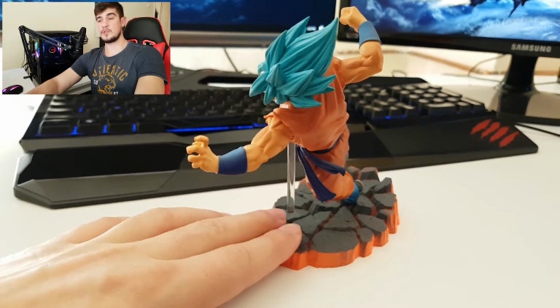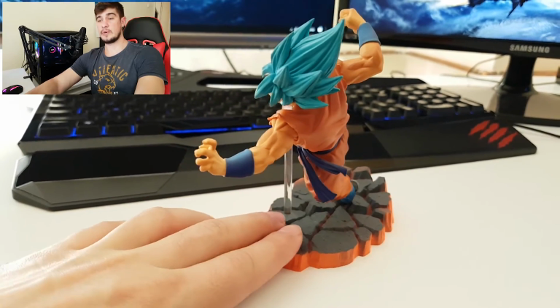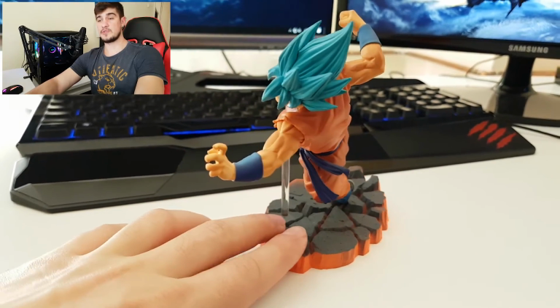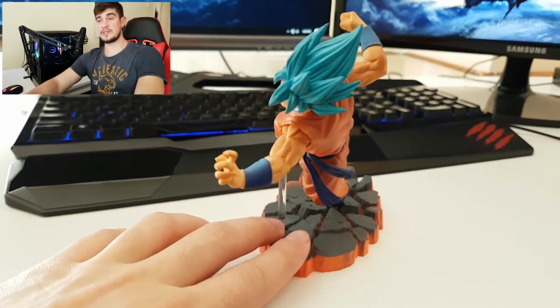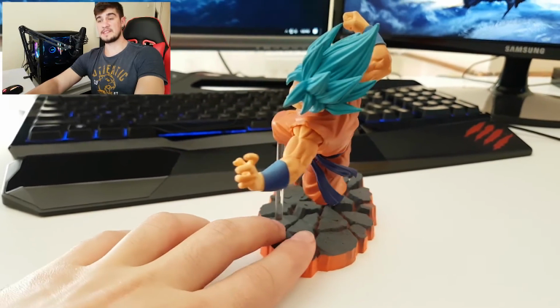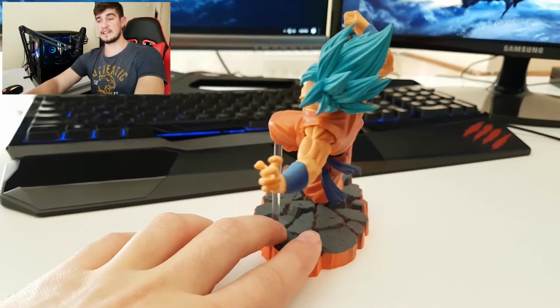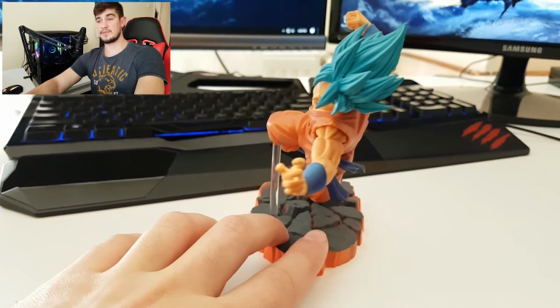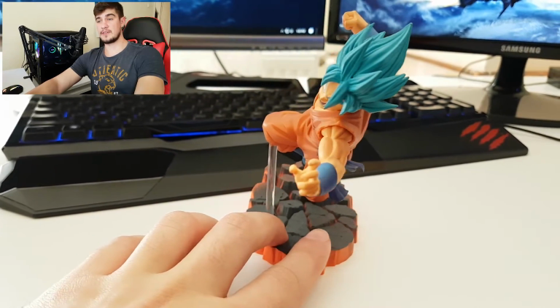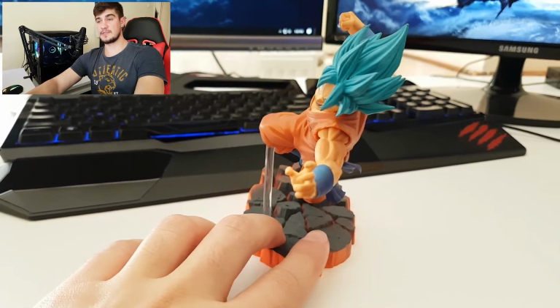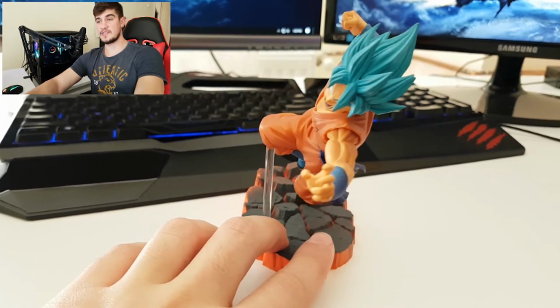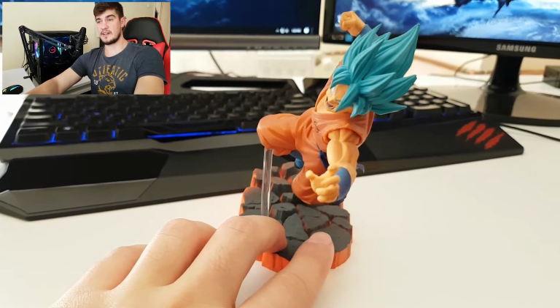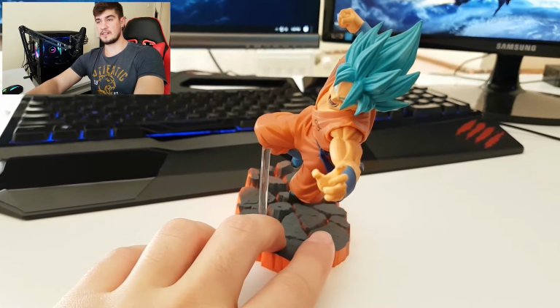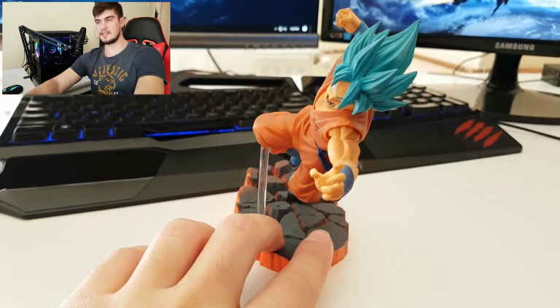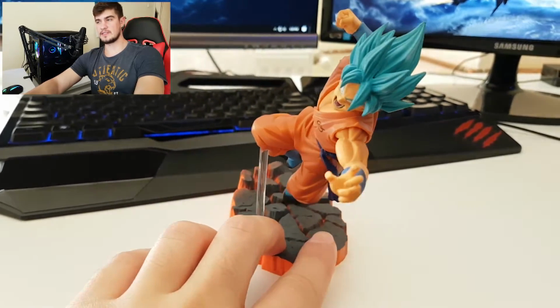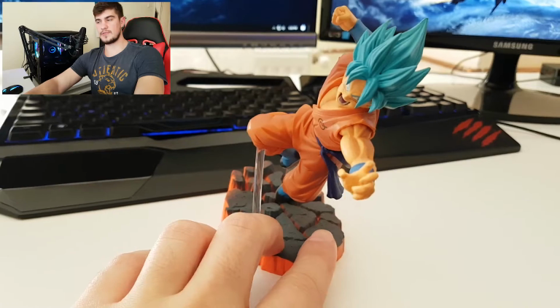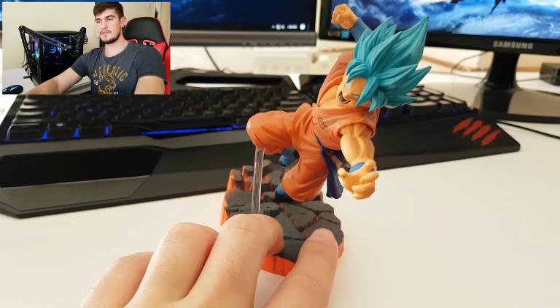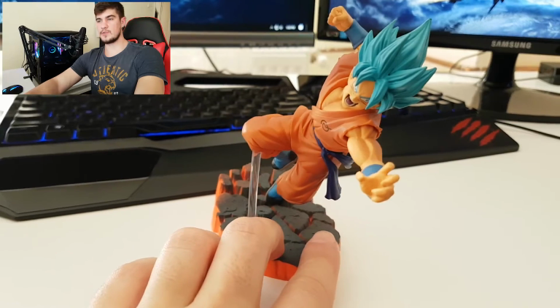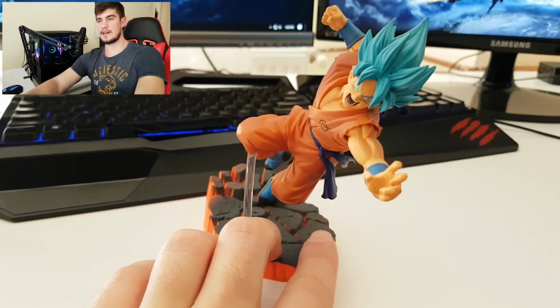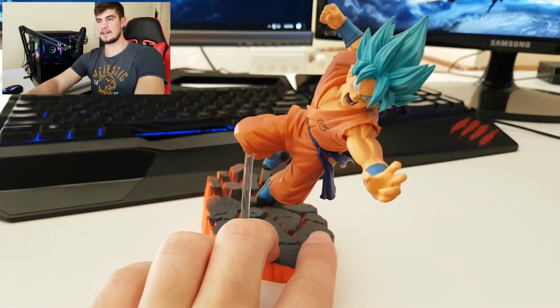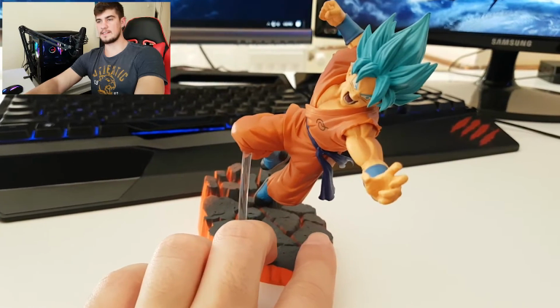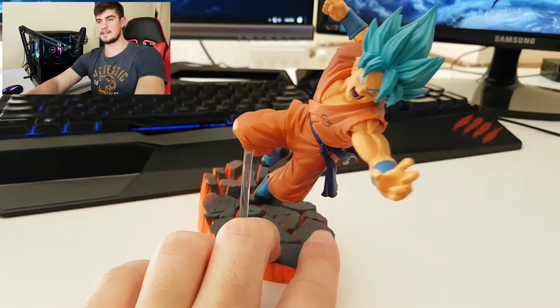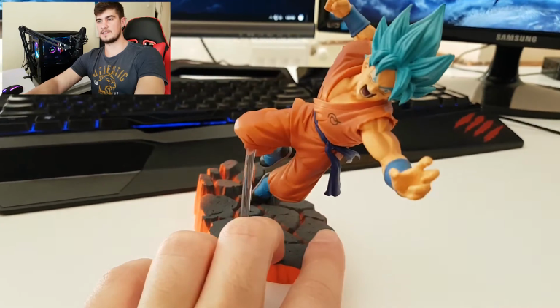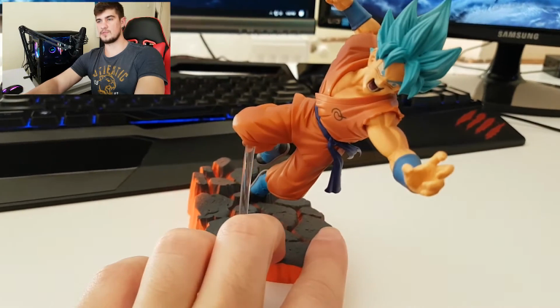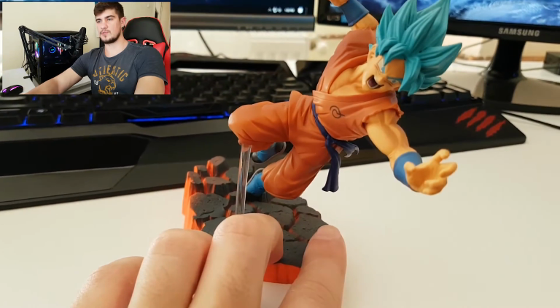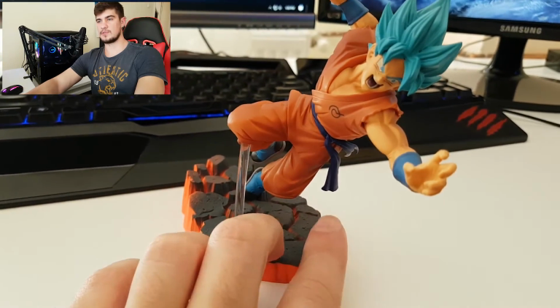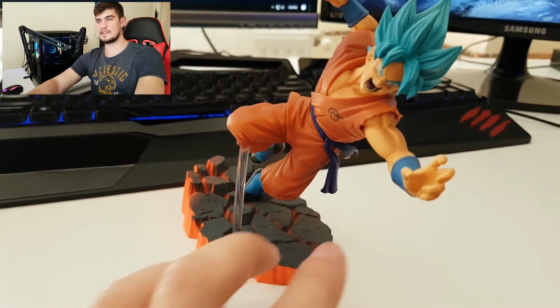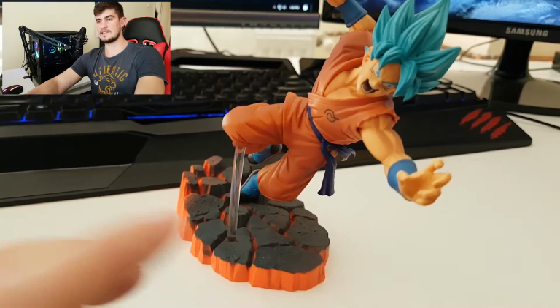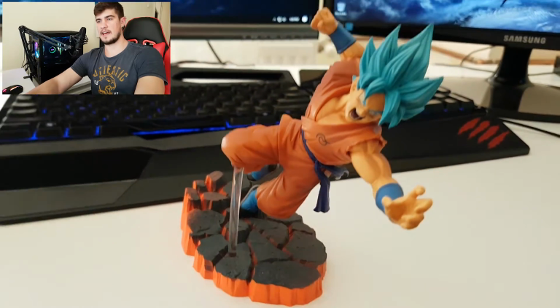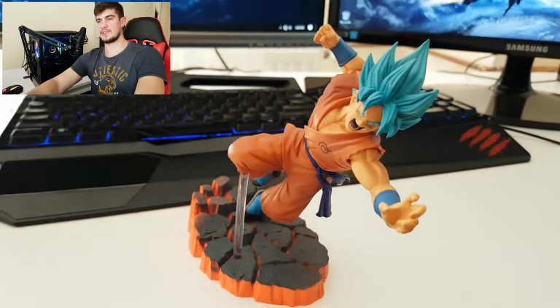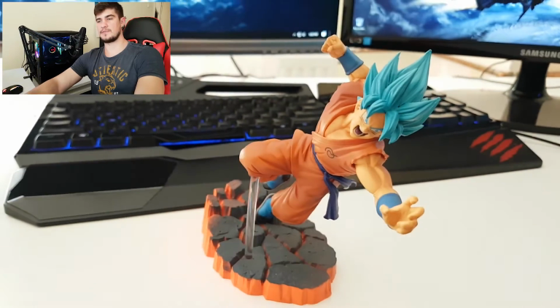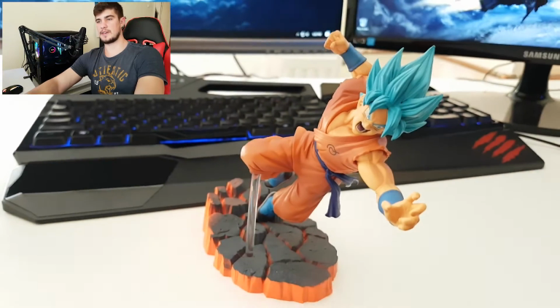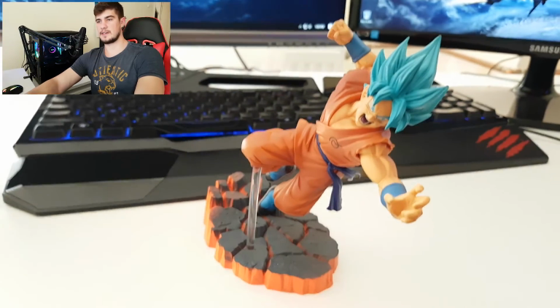I hope you enjoy this kind of video. This is a little review that I decided to do on this action figure.